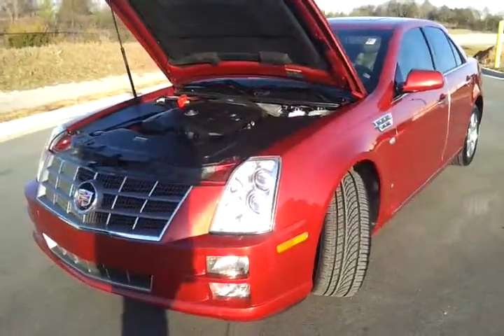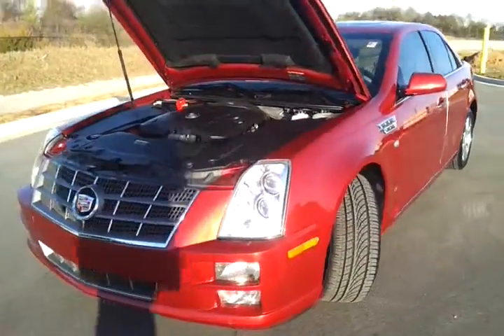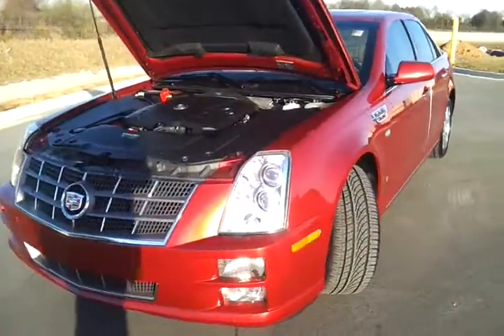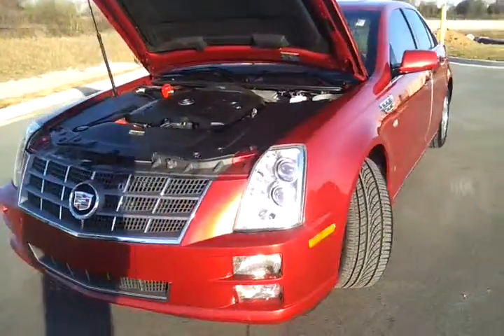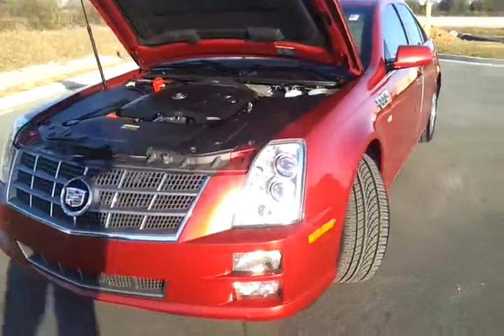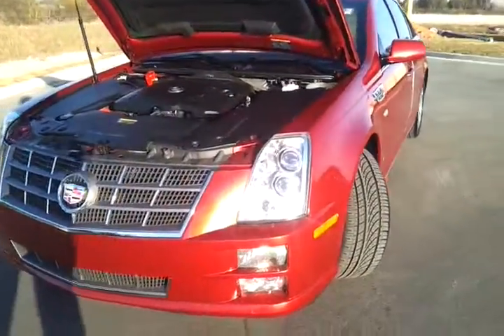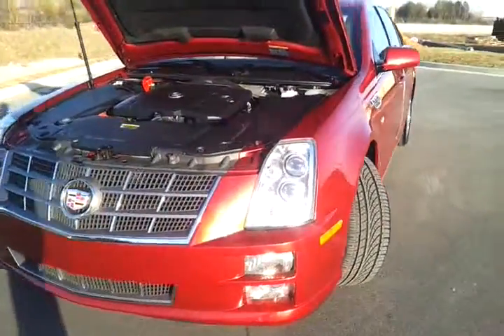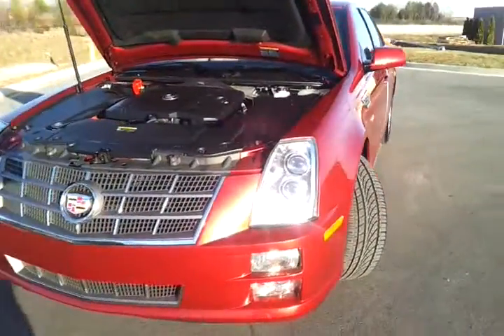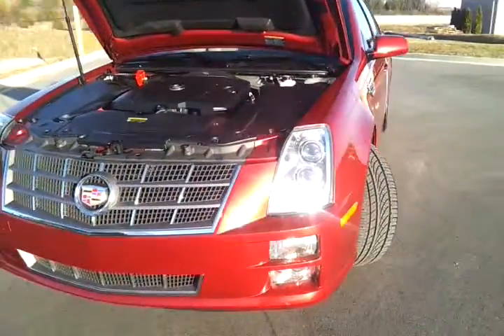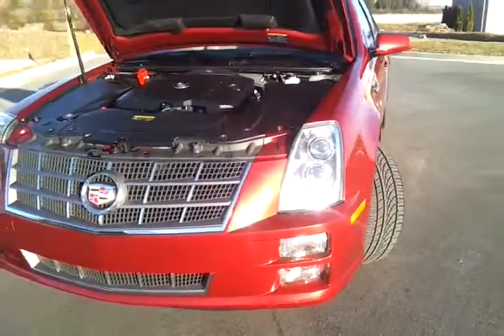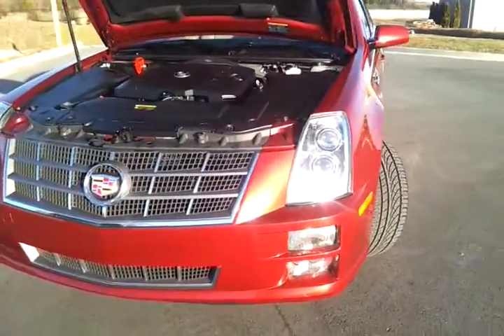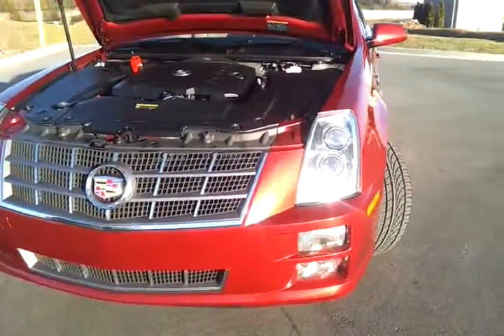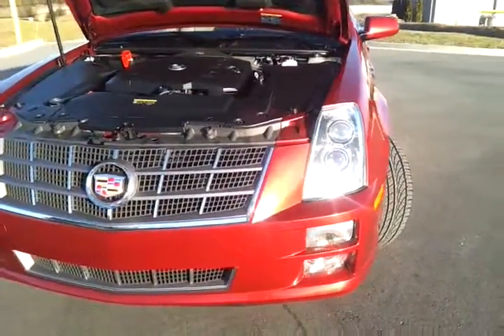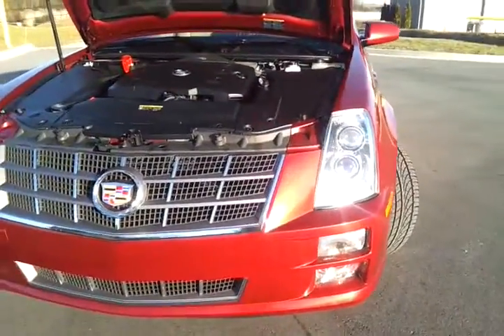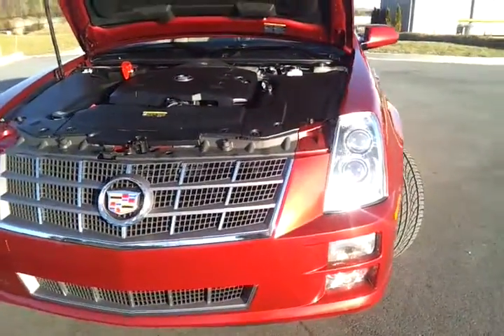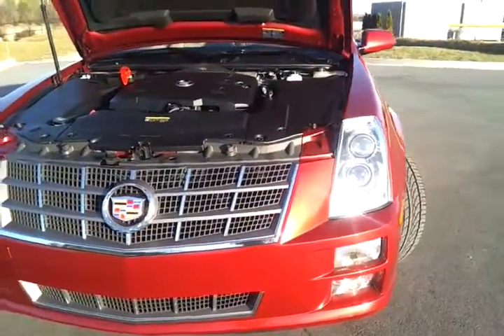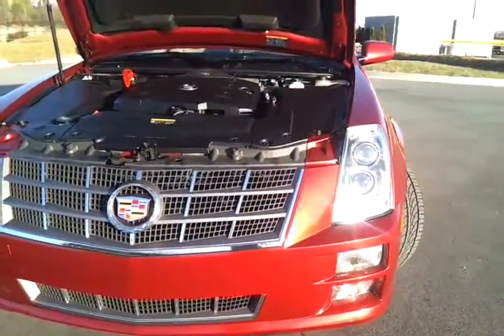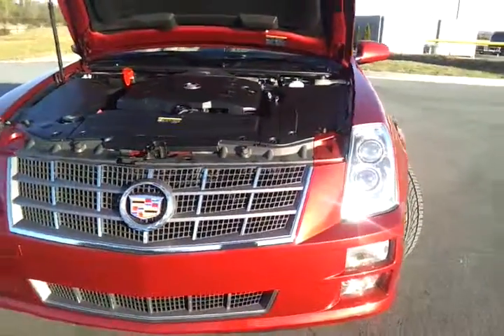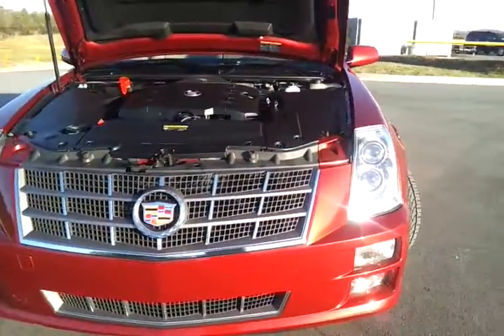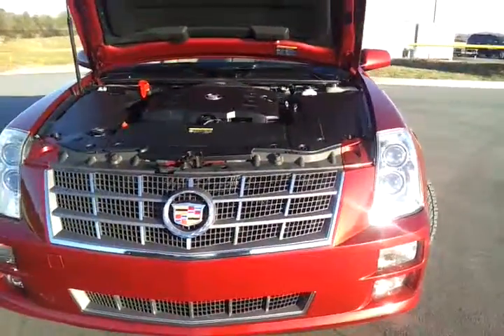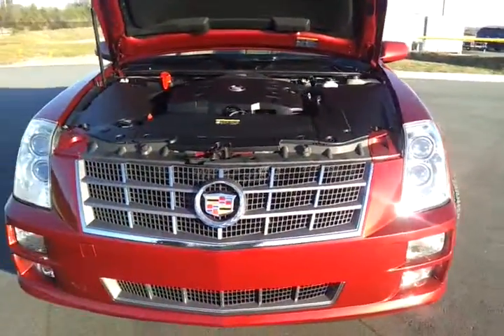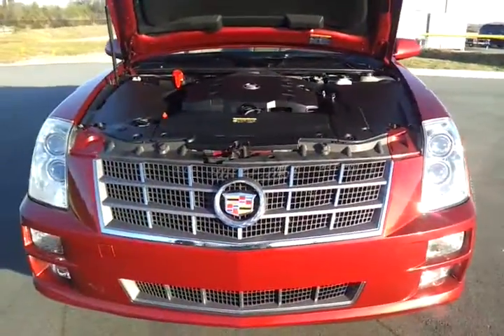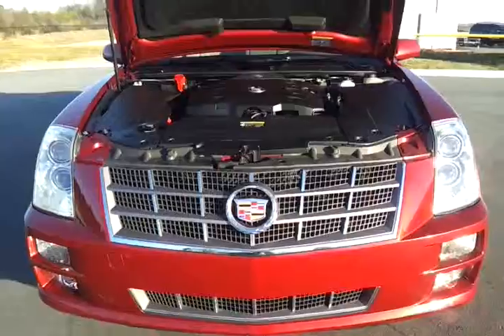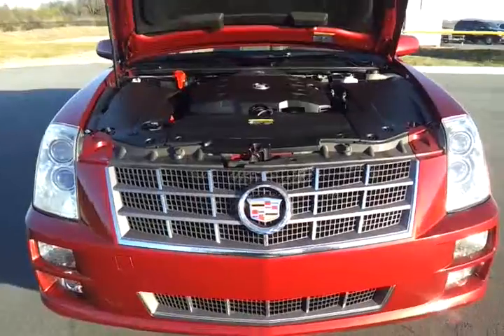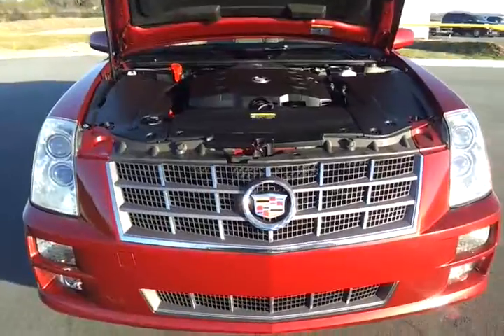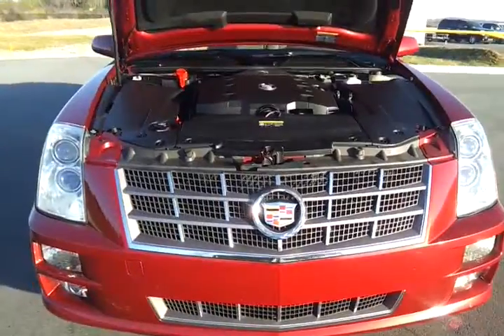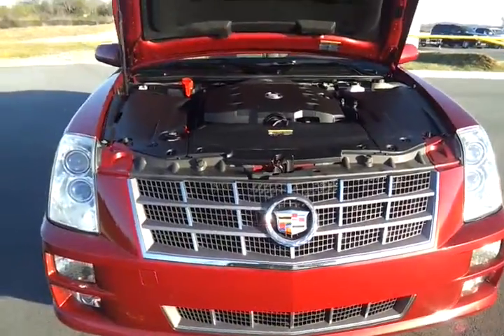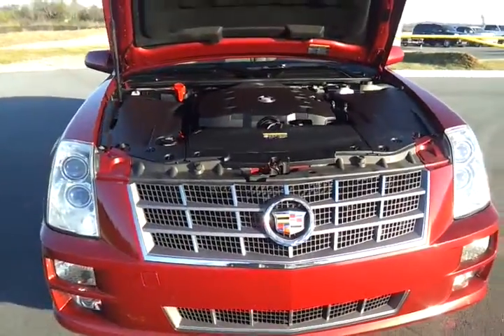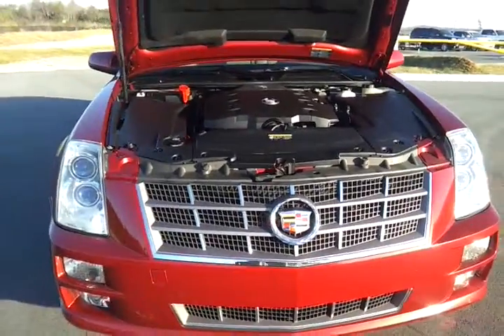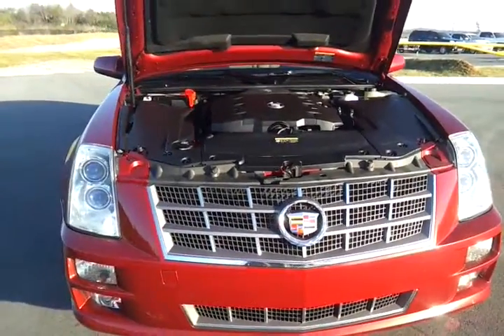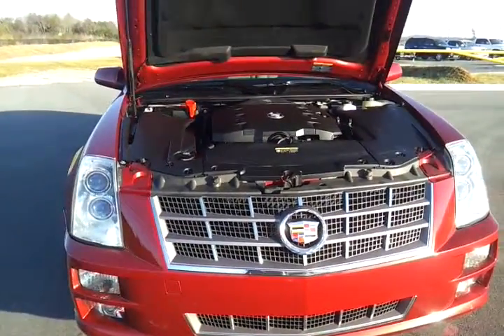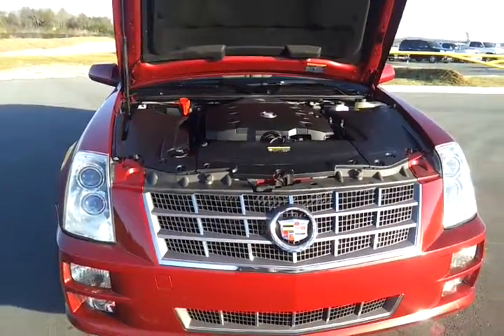HID headlamps, fog lamps. Just 53,000 miles.